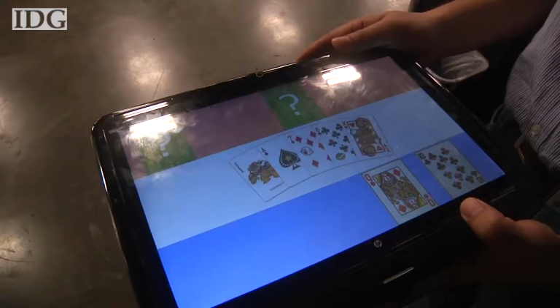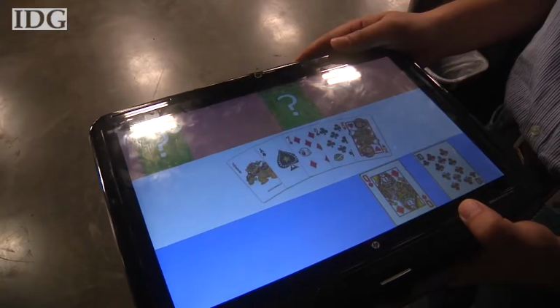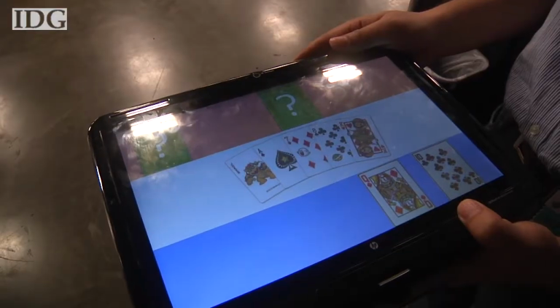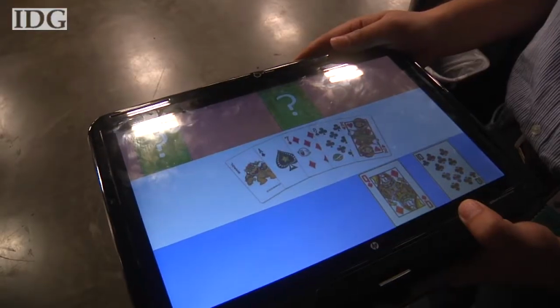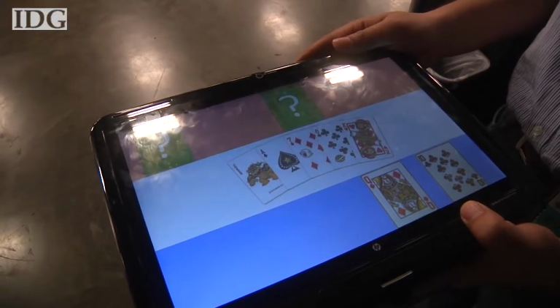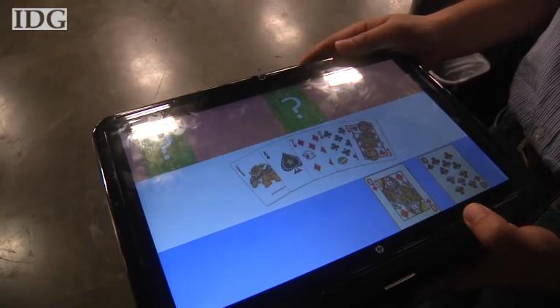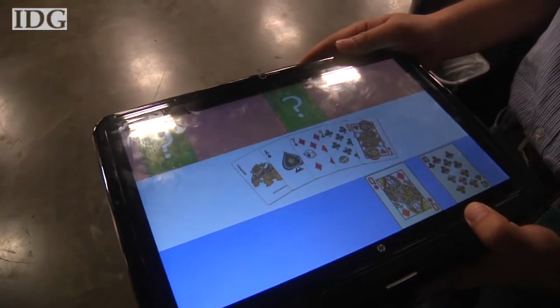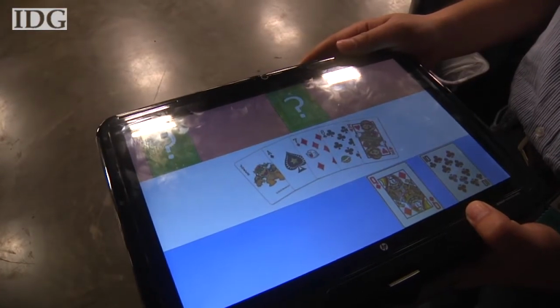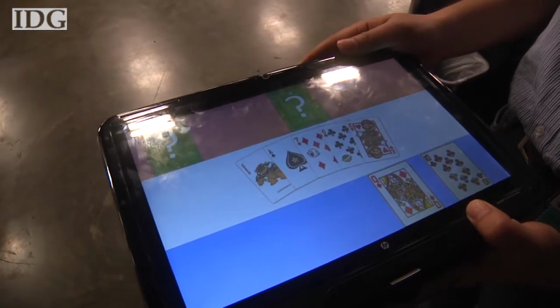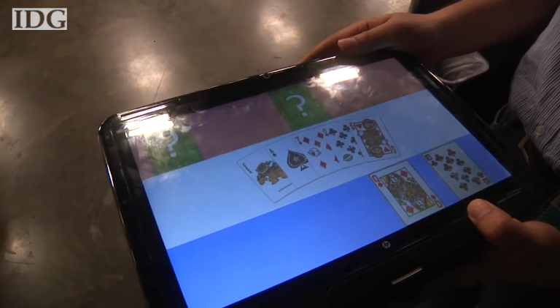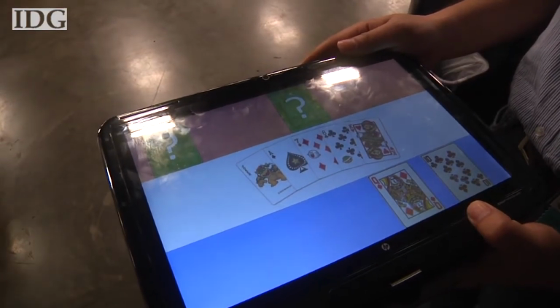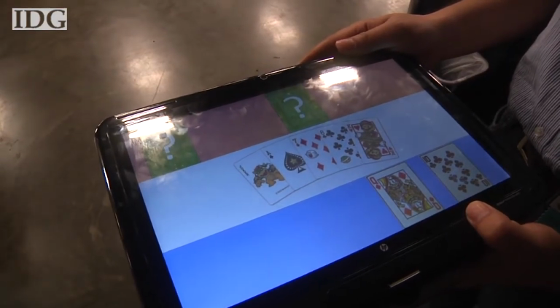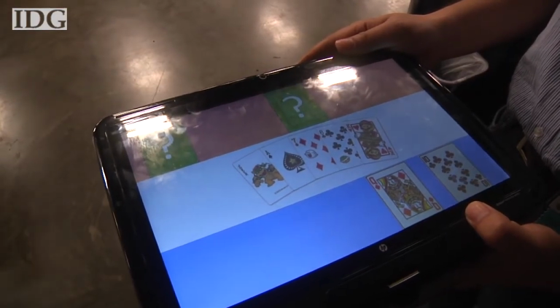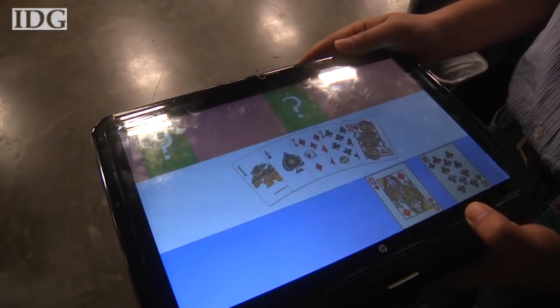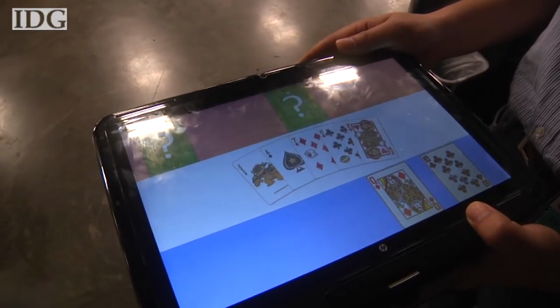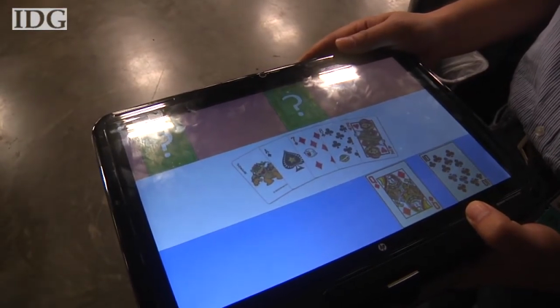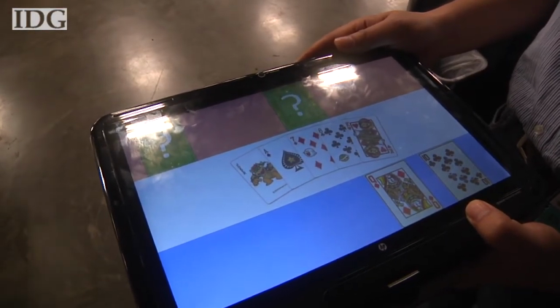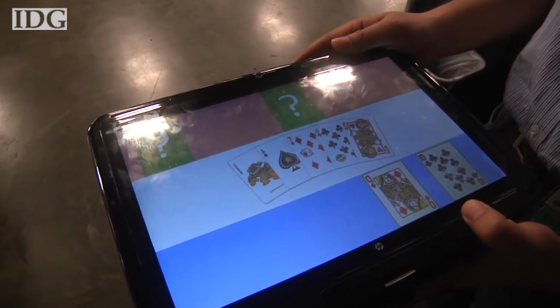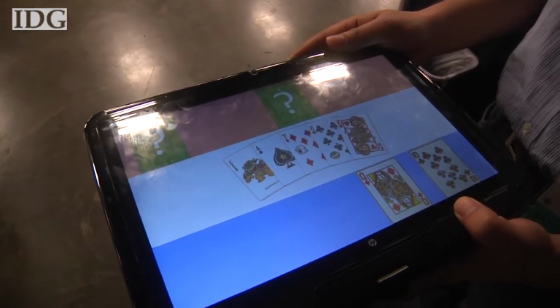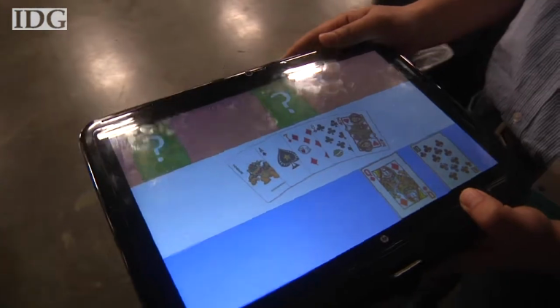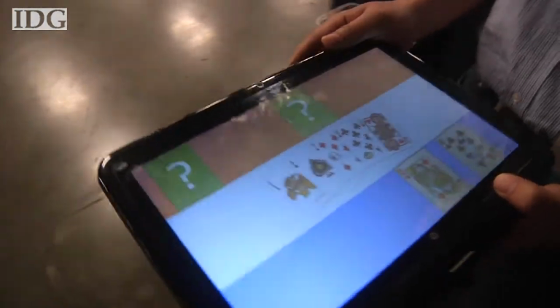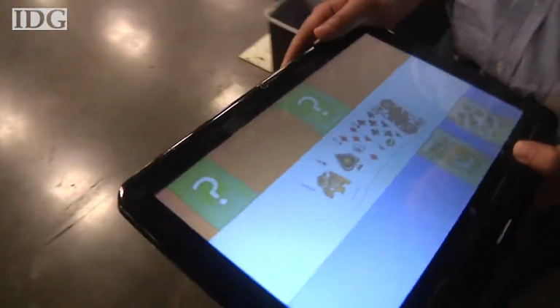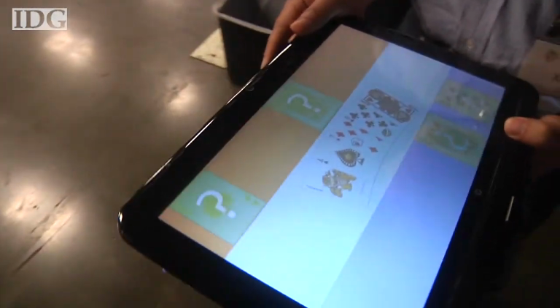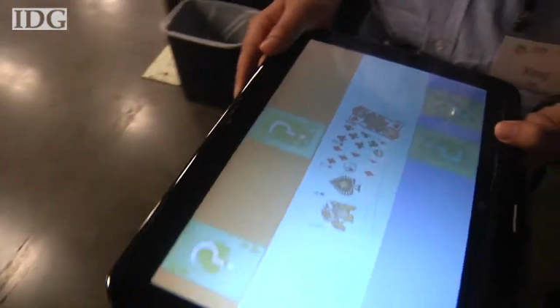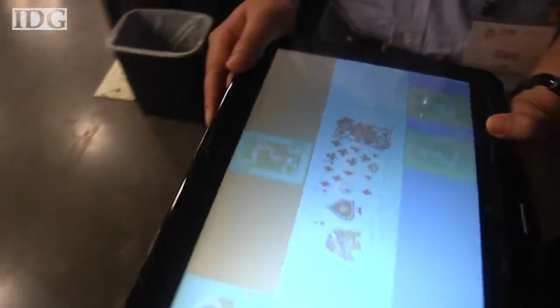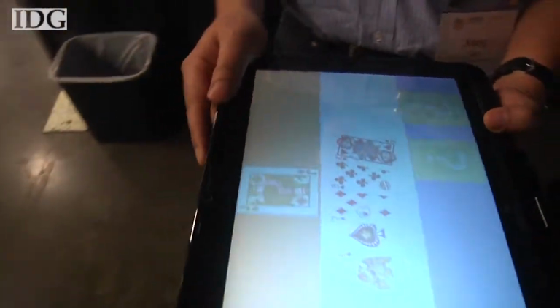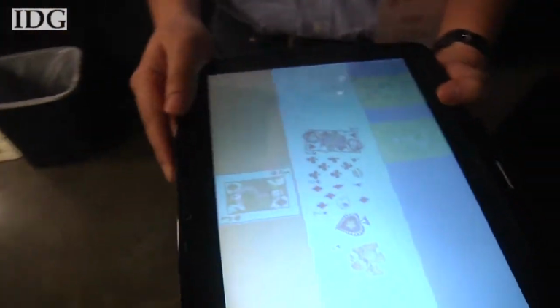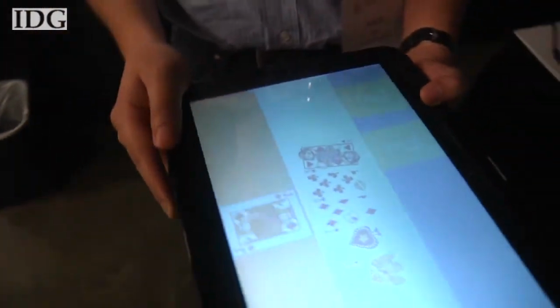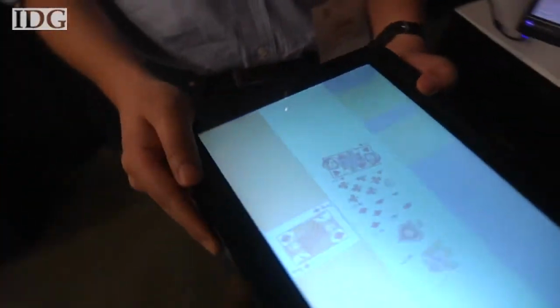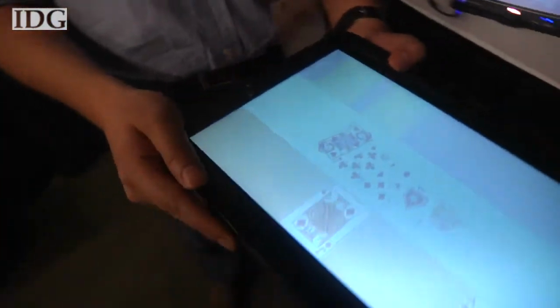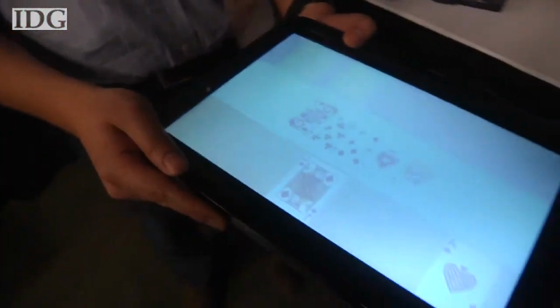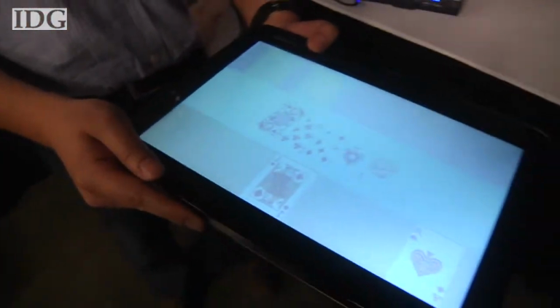Take, for example, this card game. From one side of the display, you can see only your cards. Move to the other side and they become hidden.